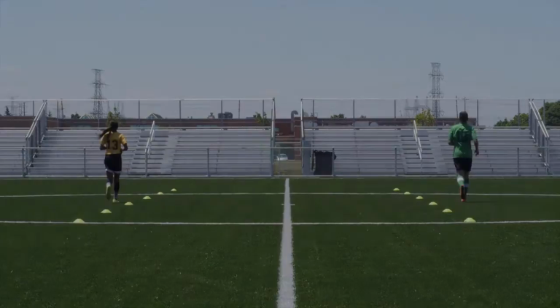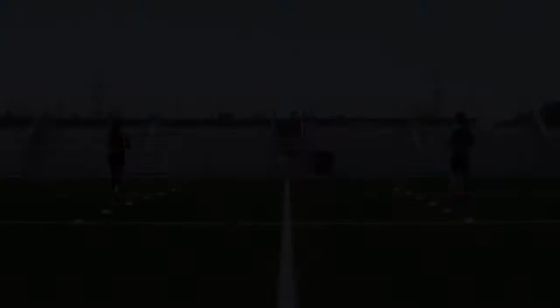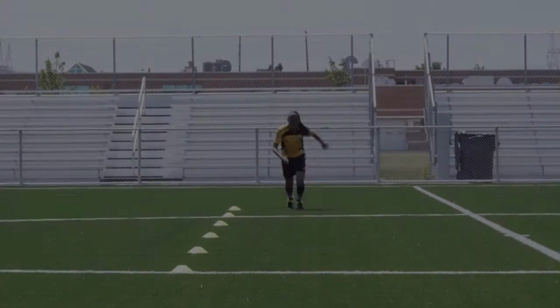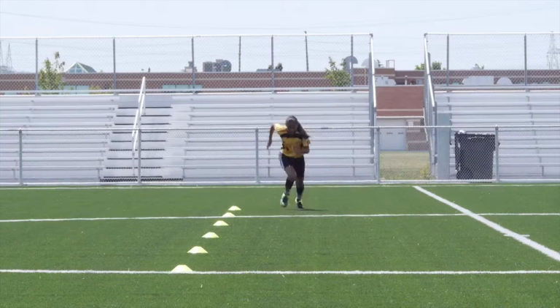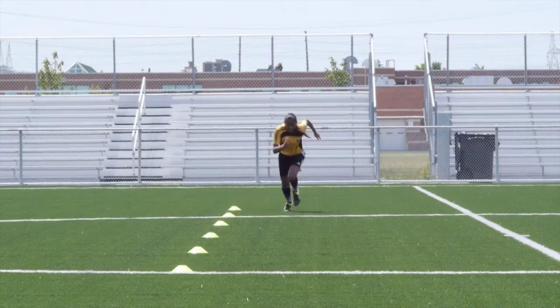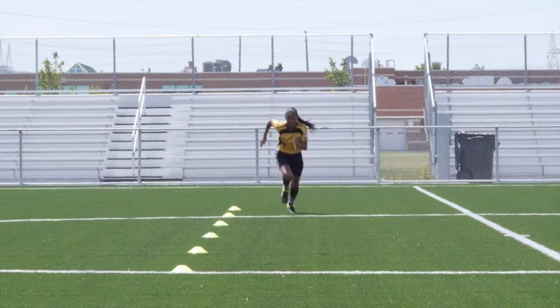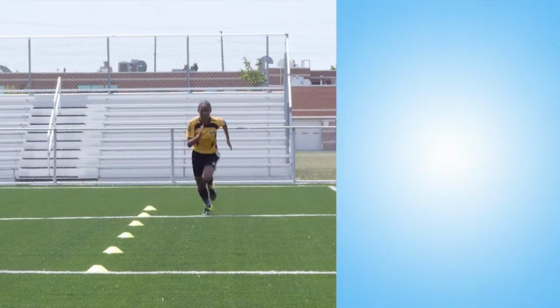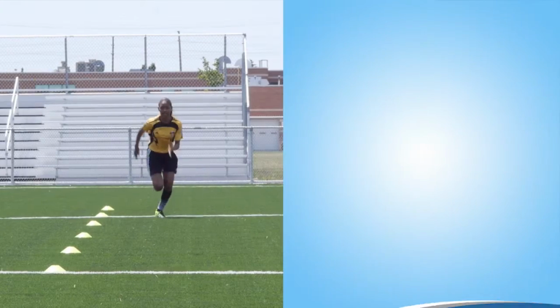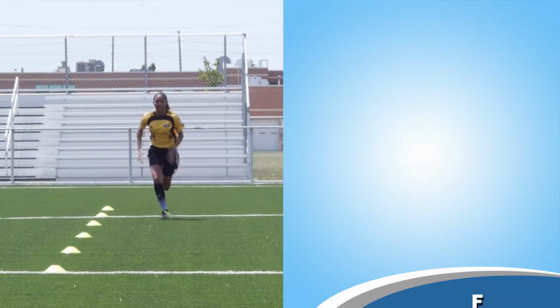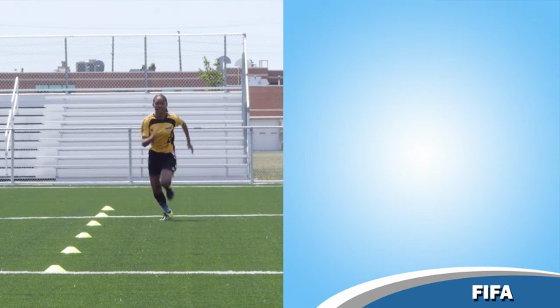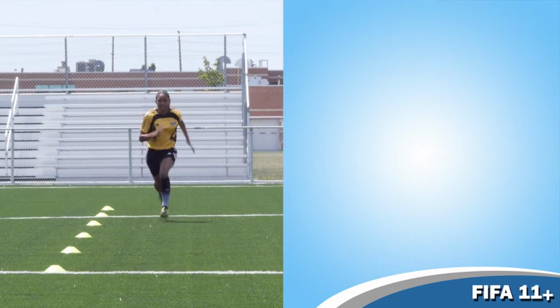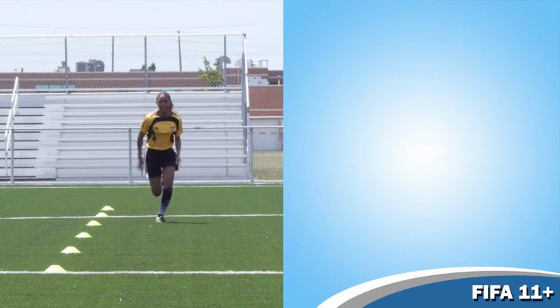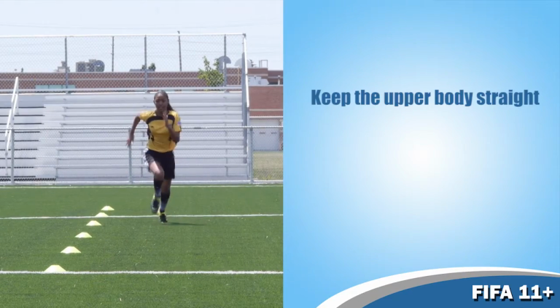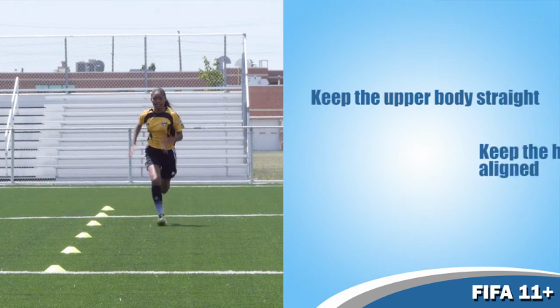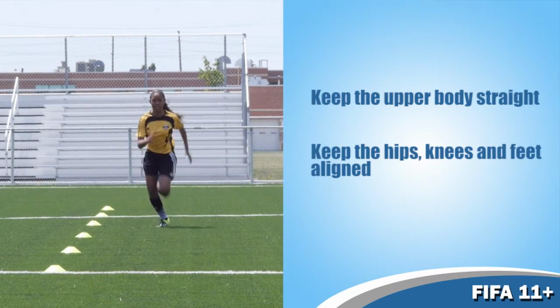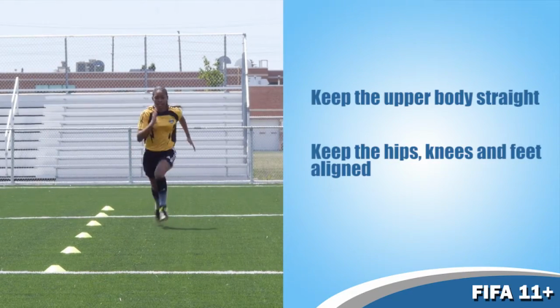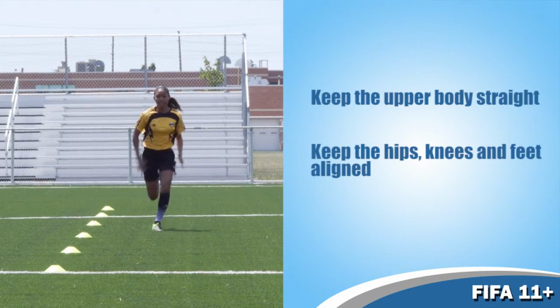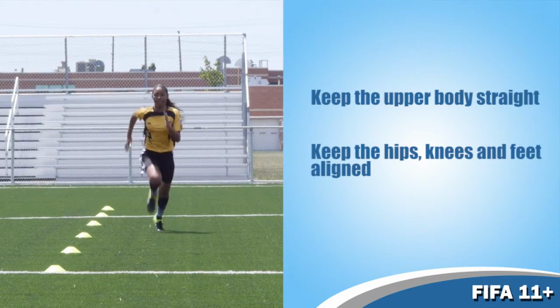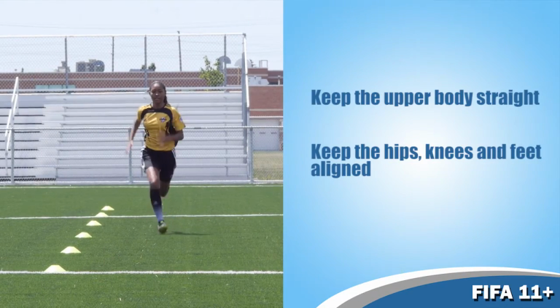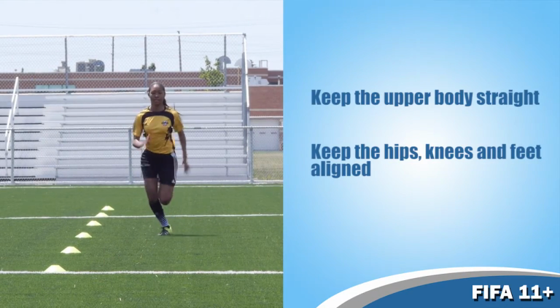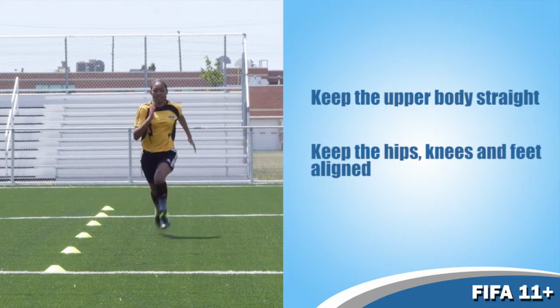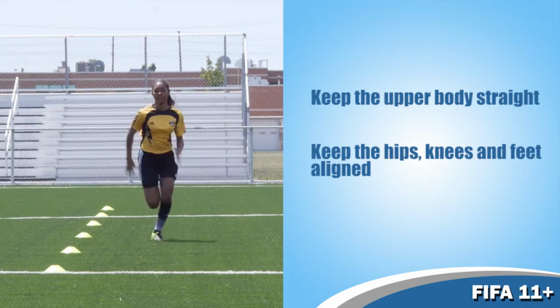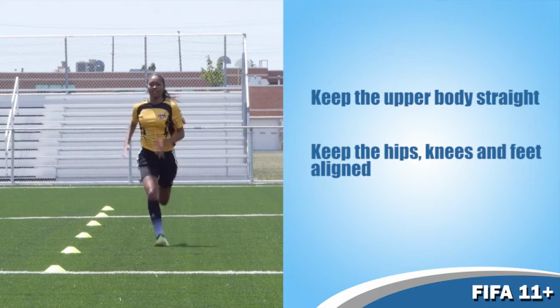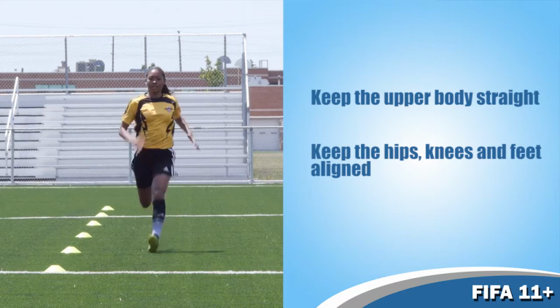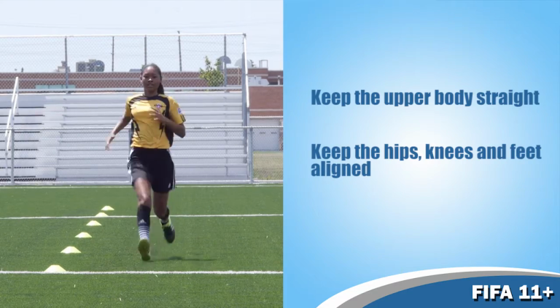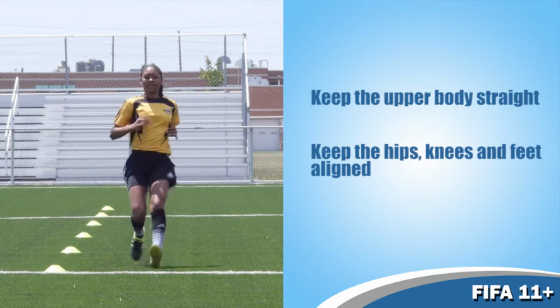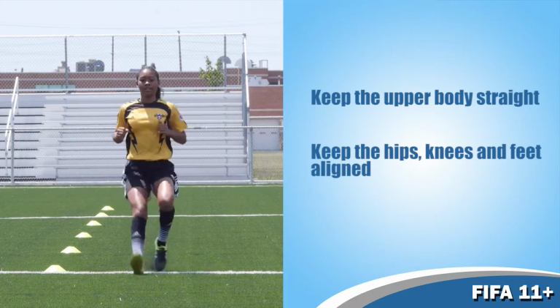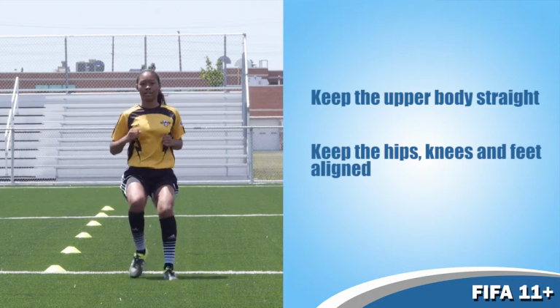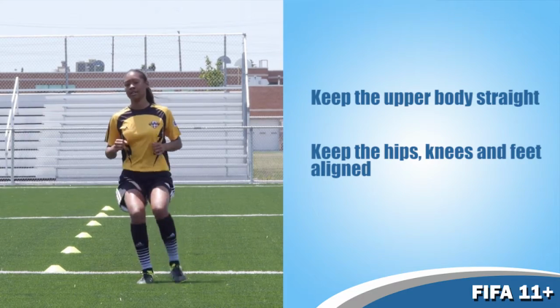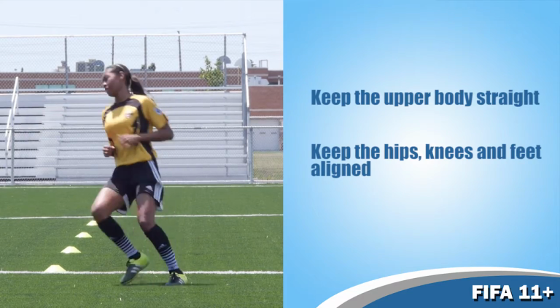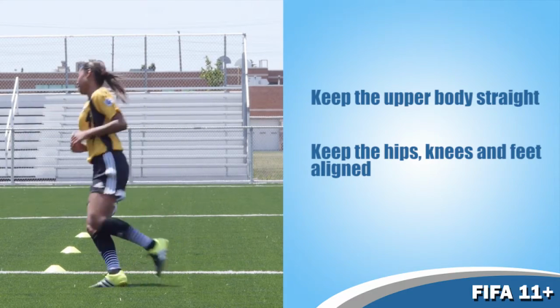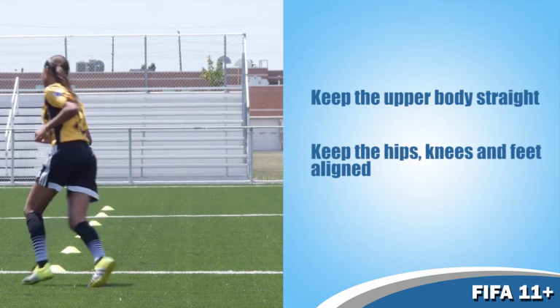Make sure to keep the upper body straight and the hips, knees and feet are aligned. Do the exercise twice.